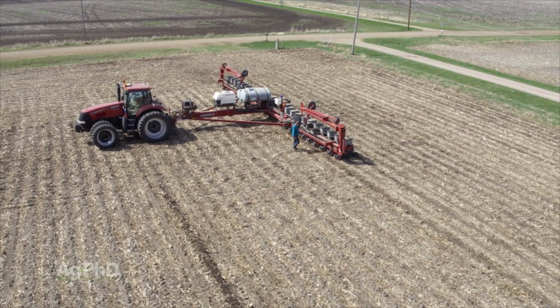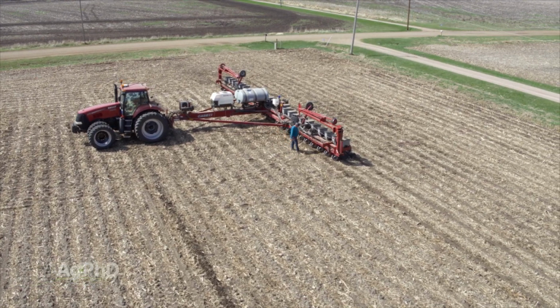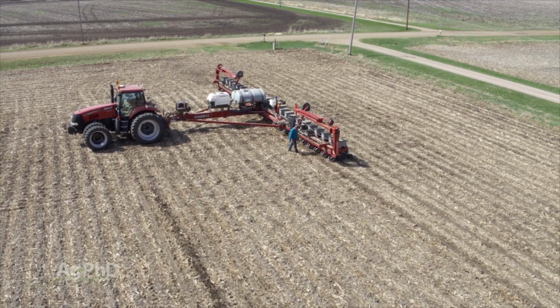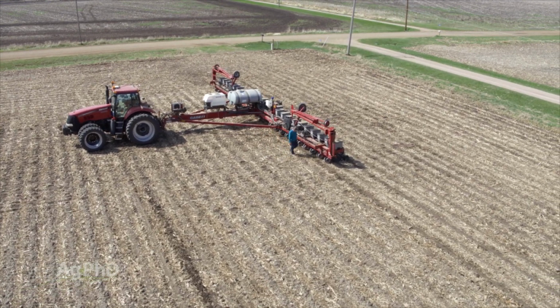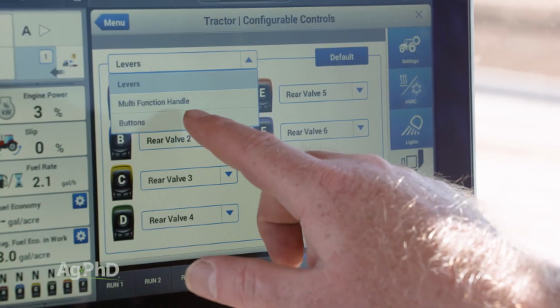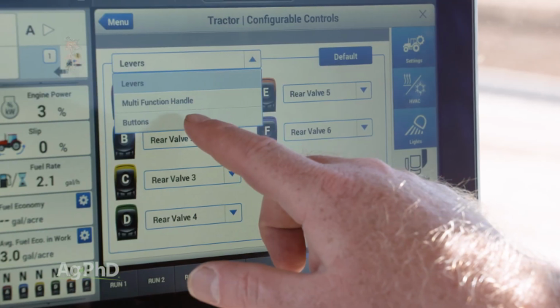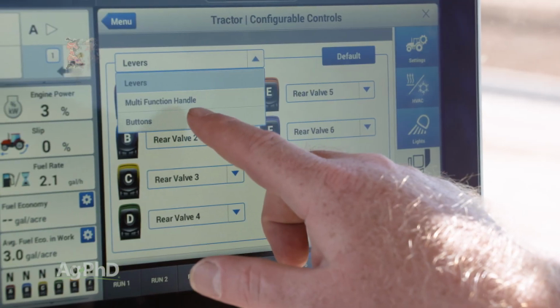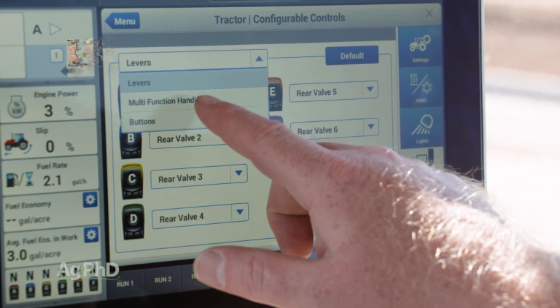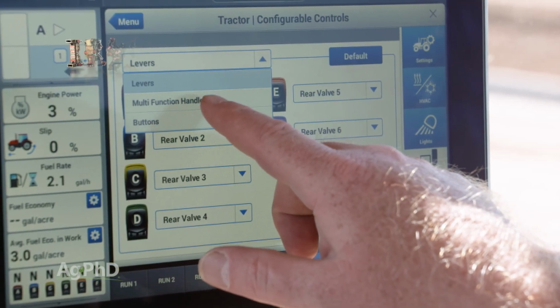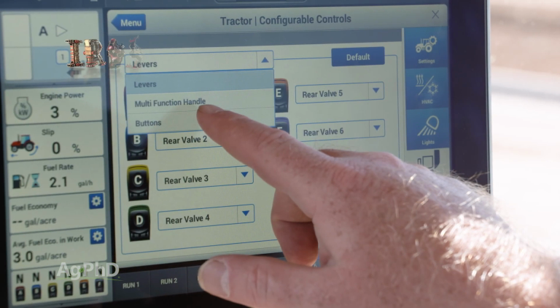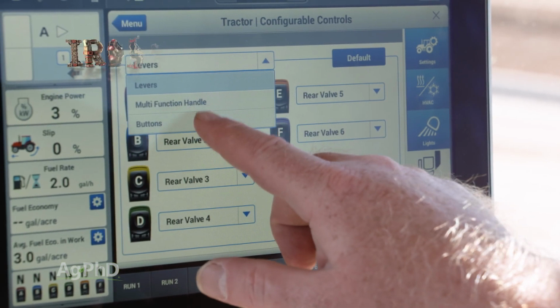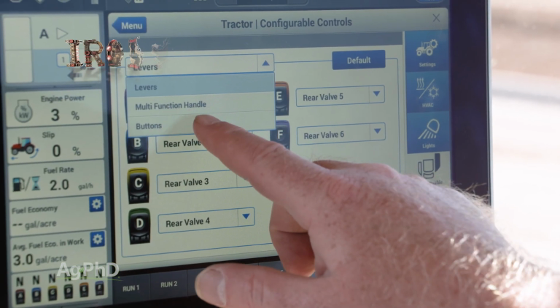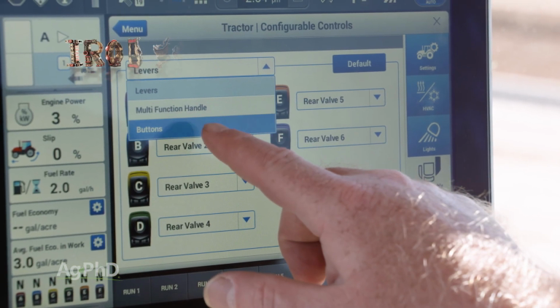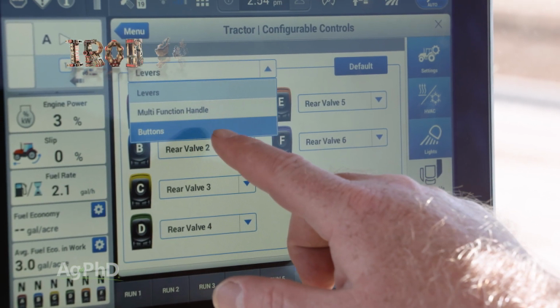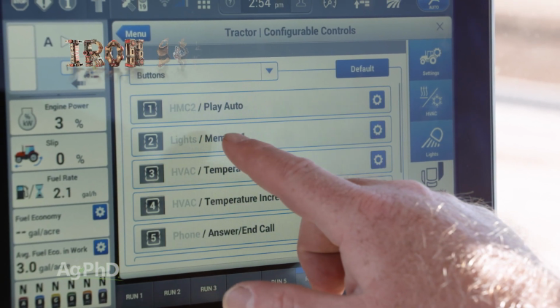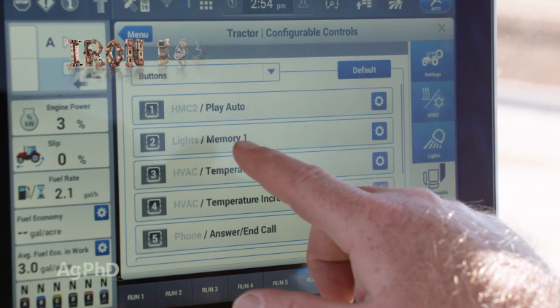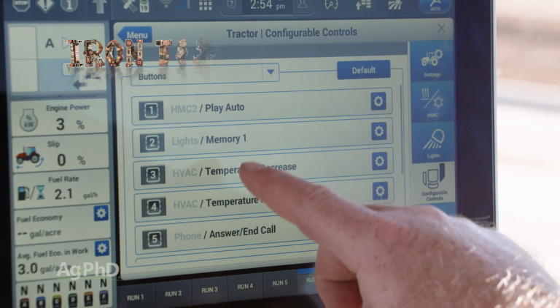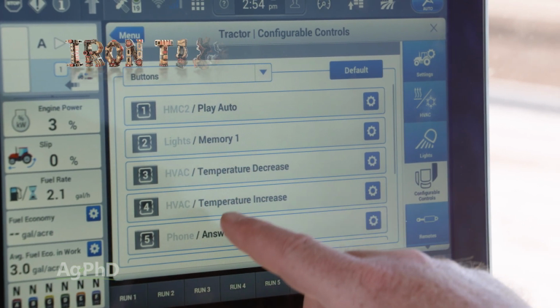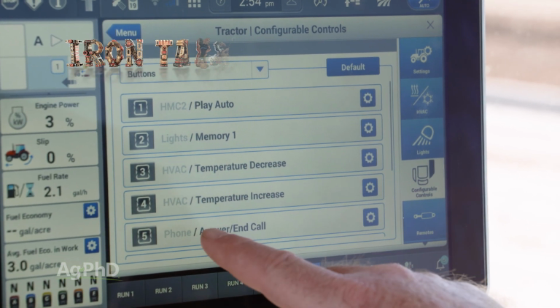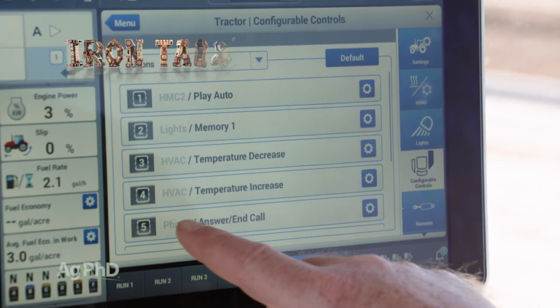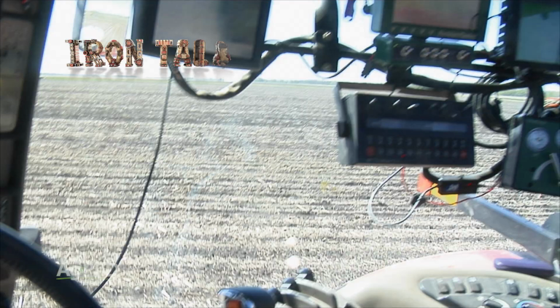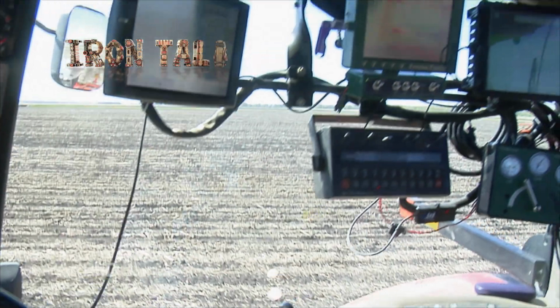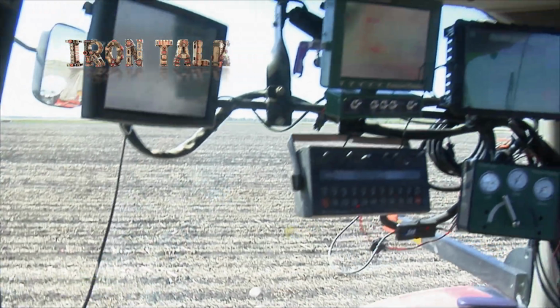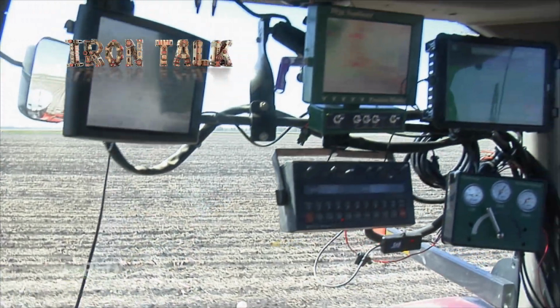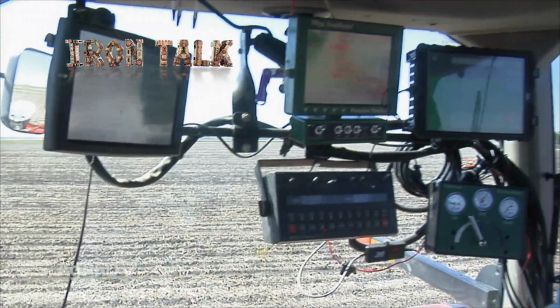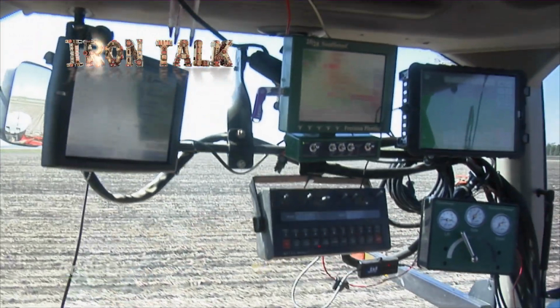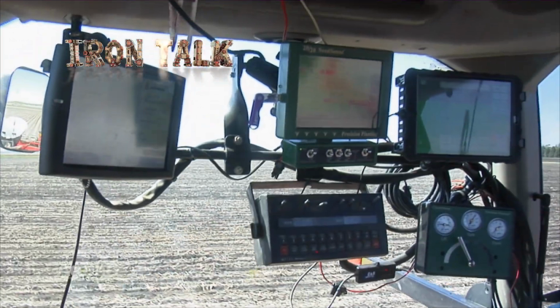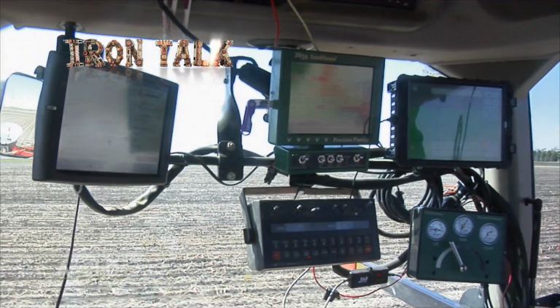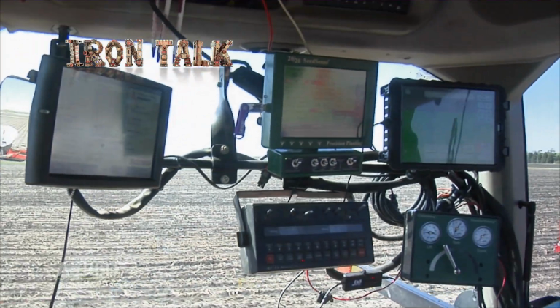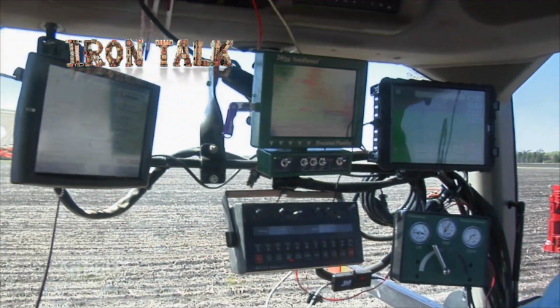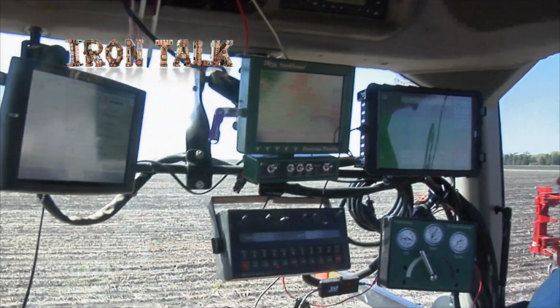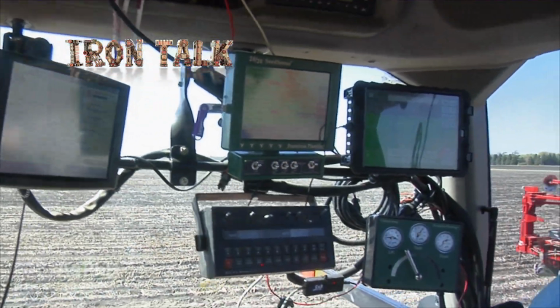So reach out to your equipment and software providers right away so you don't forget. That's all for today's Iron Talk and now, back to the show.